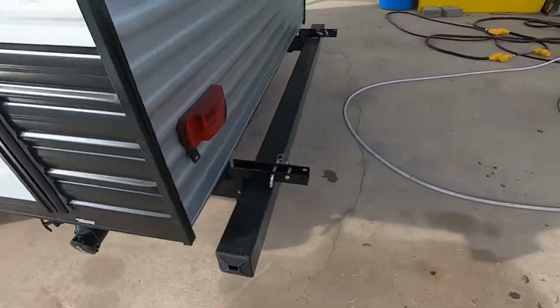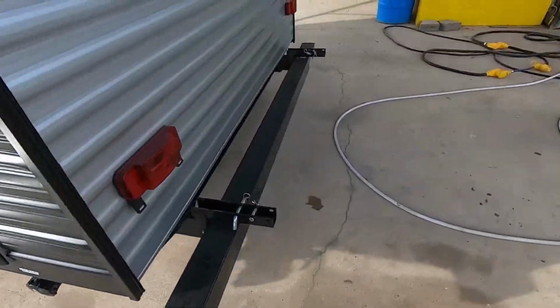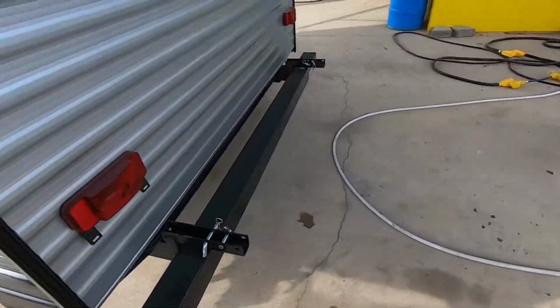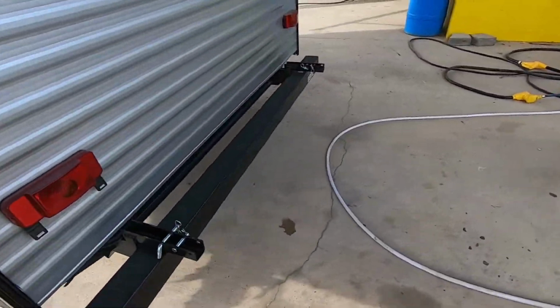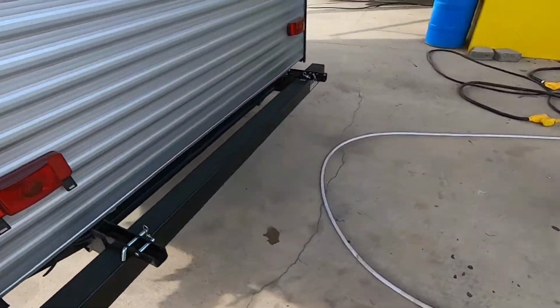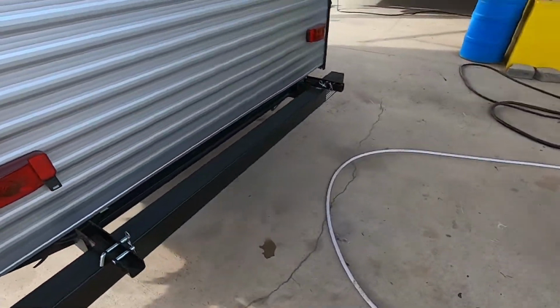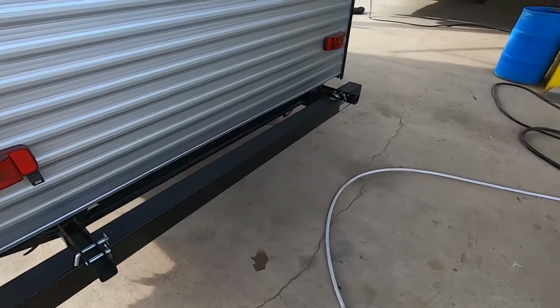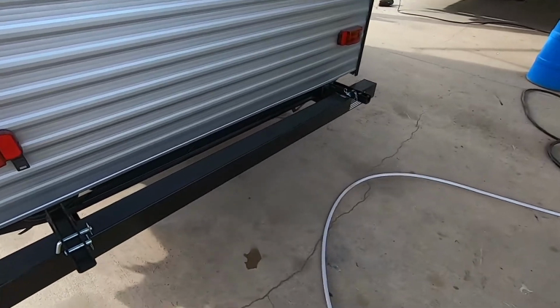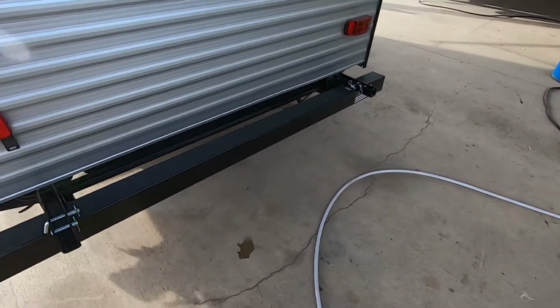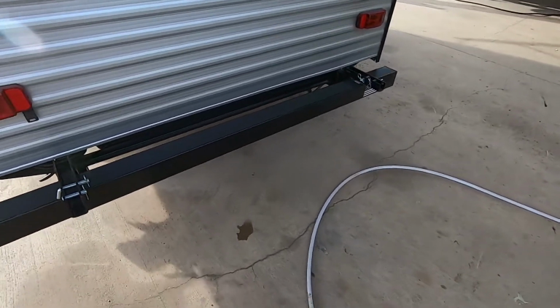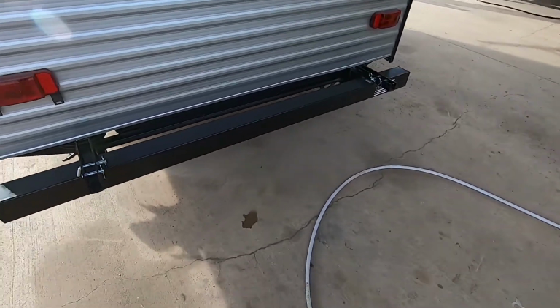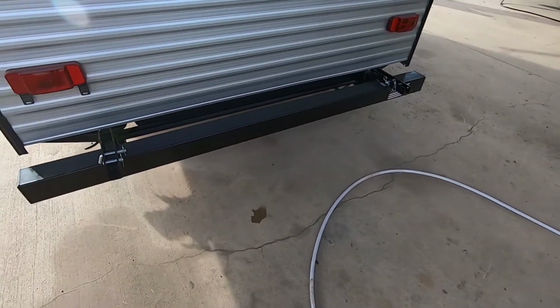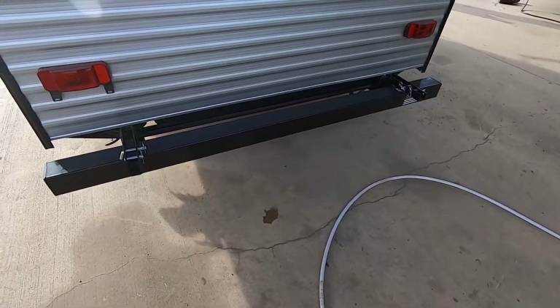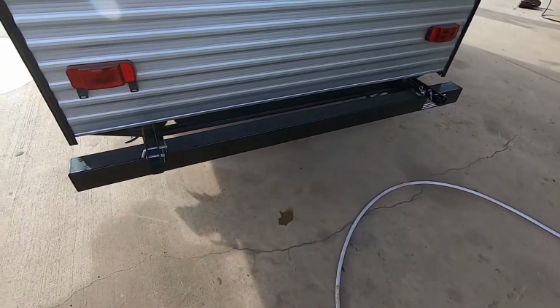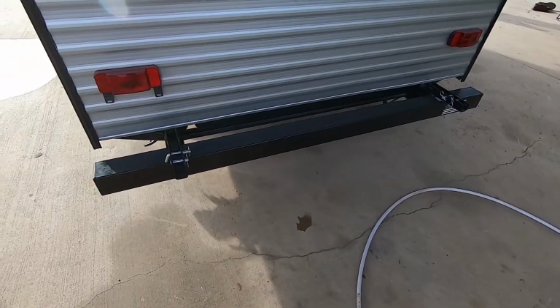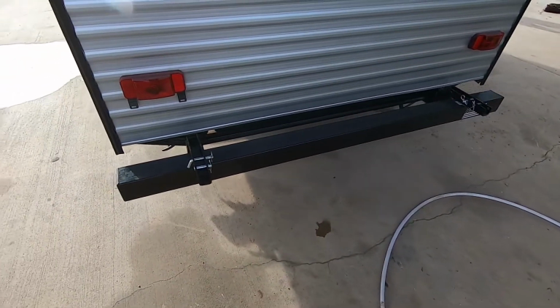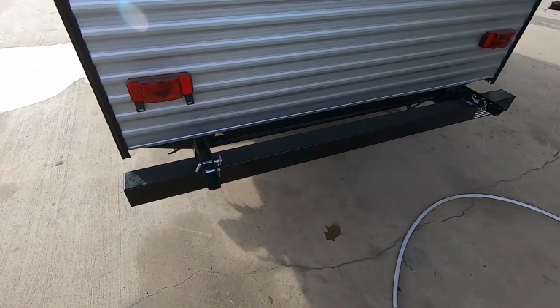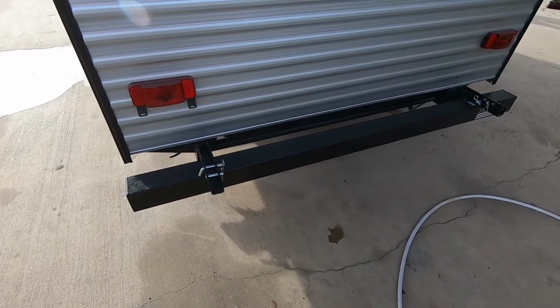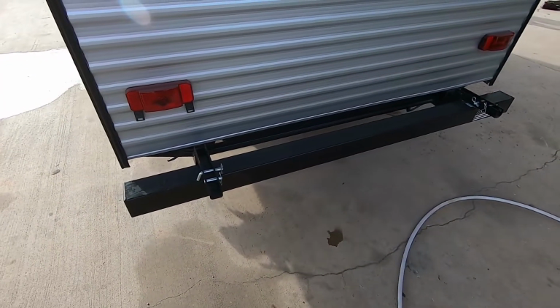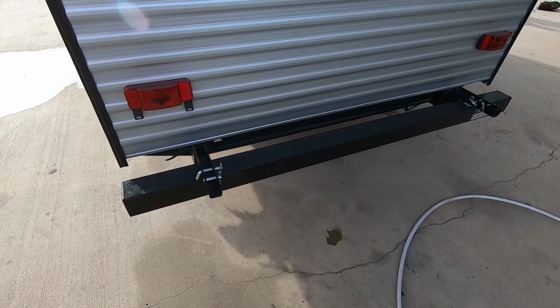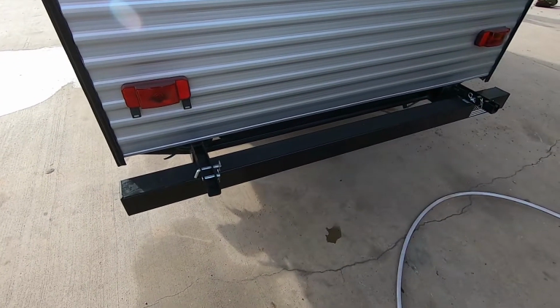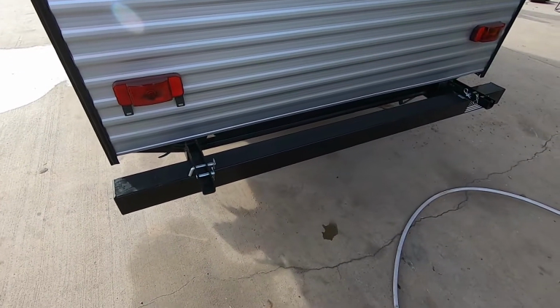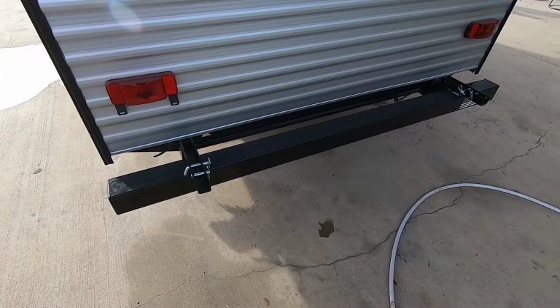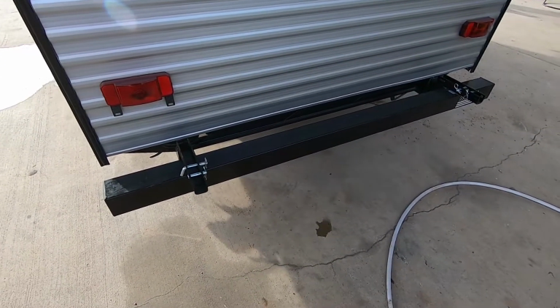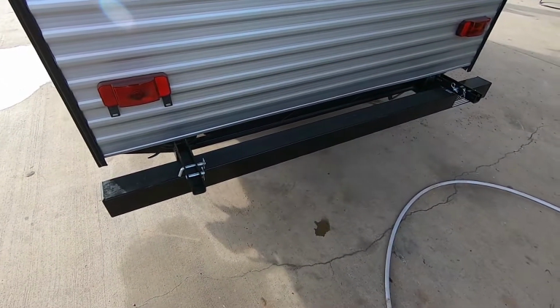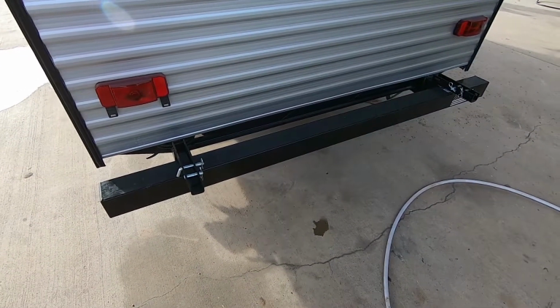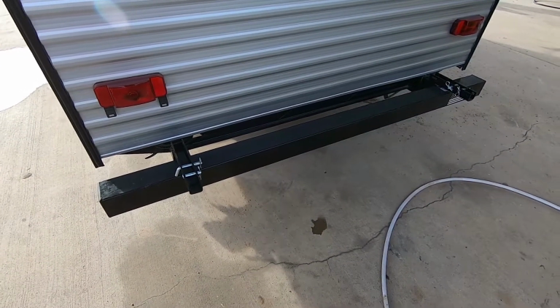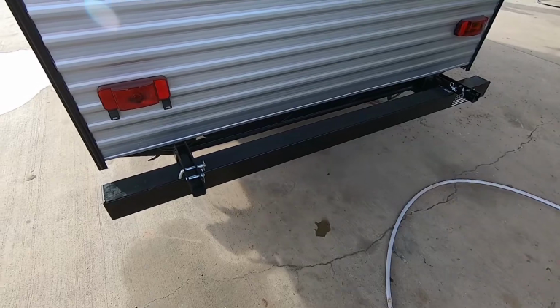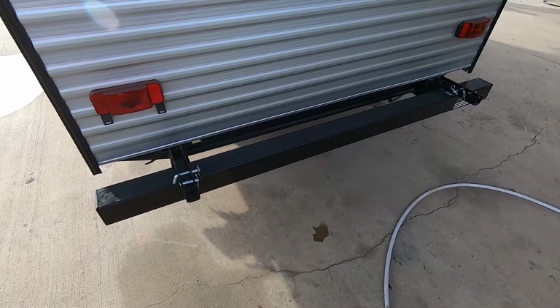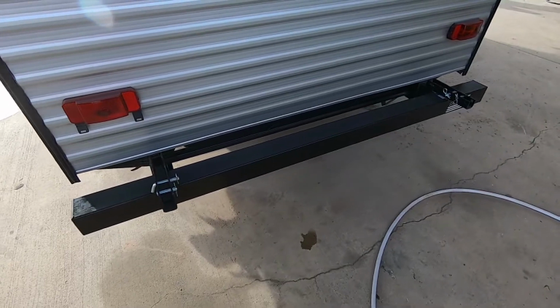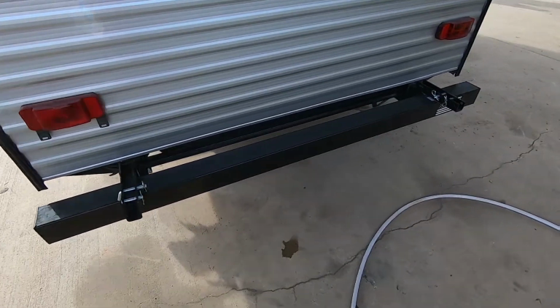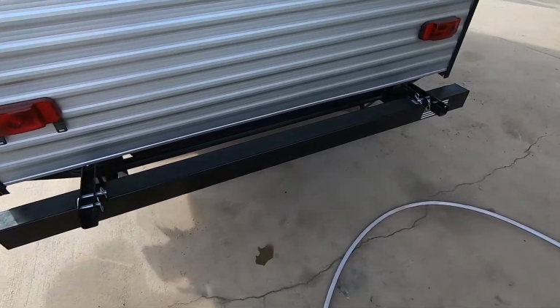This RV does also come with a cargo rack. The way they load these up, they don't install it until it's ready for sale, but this will include a cargo rack.